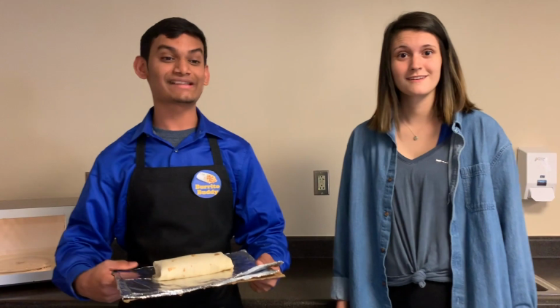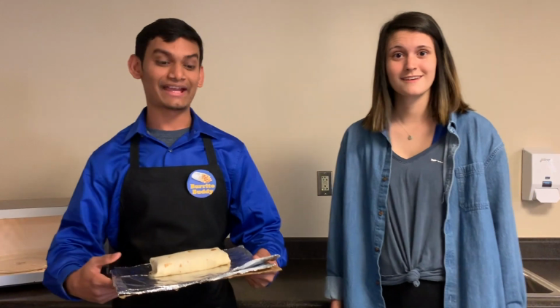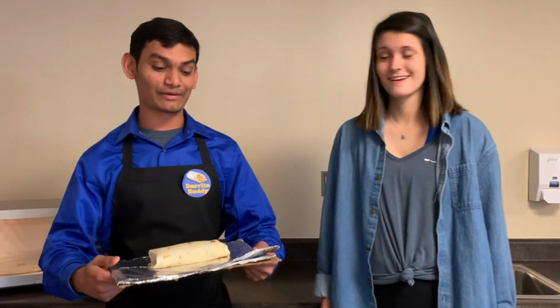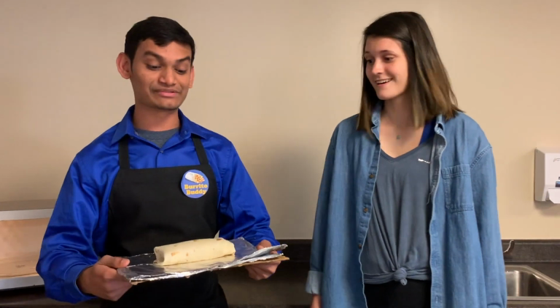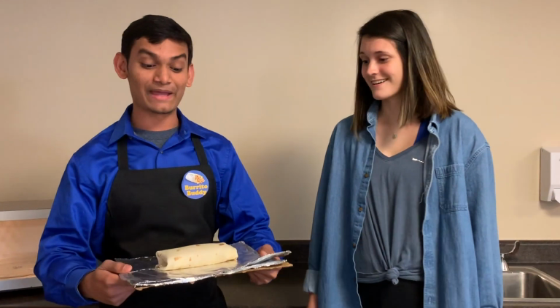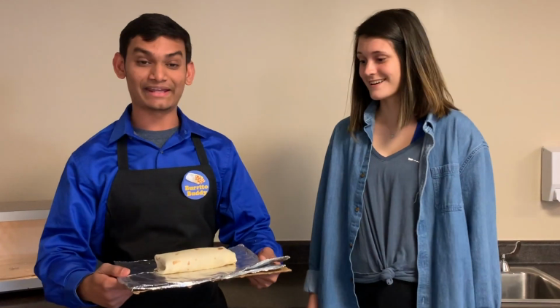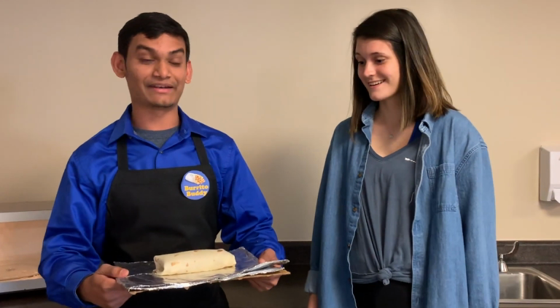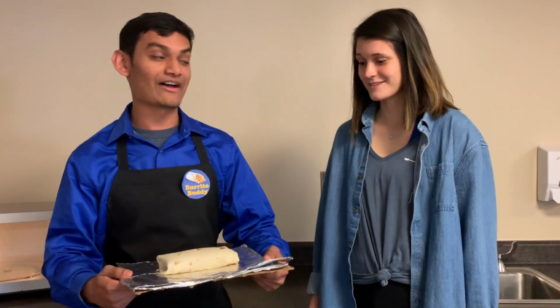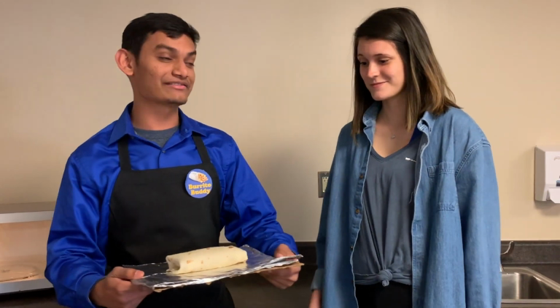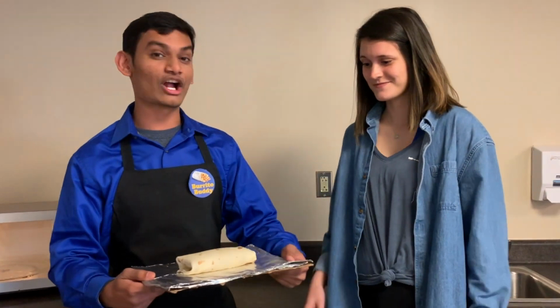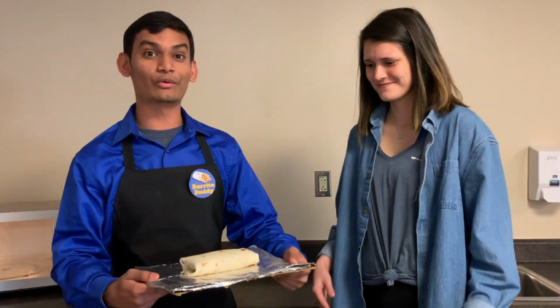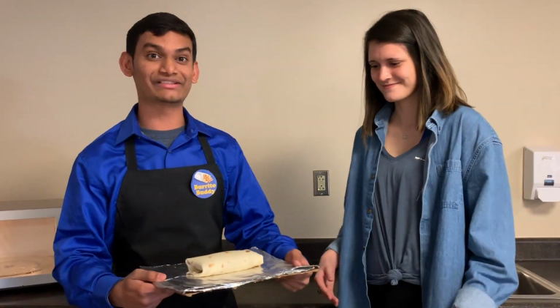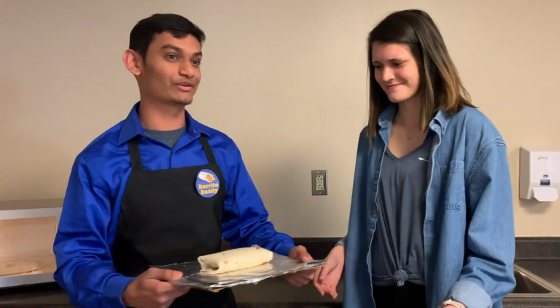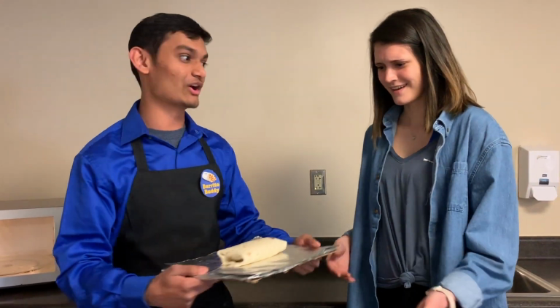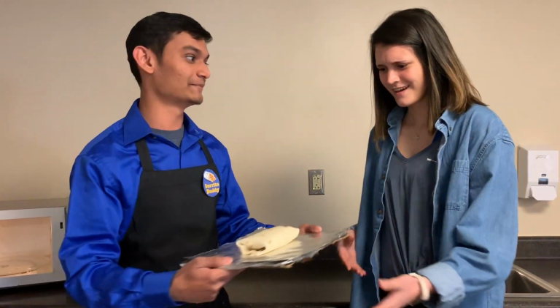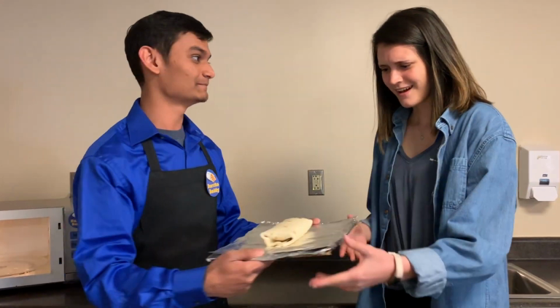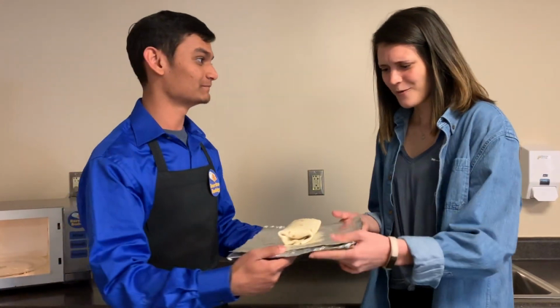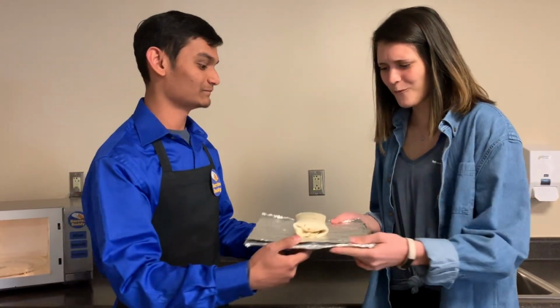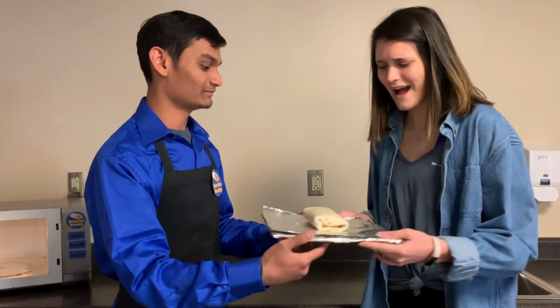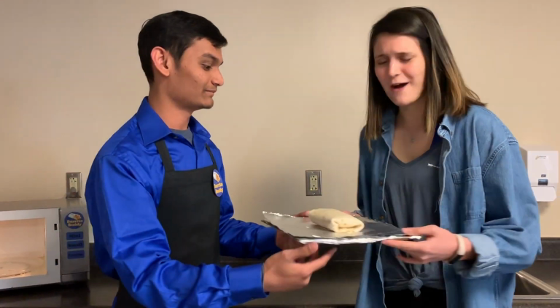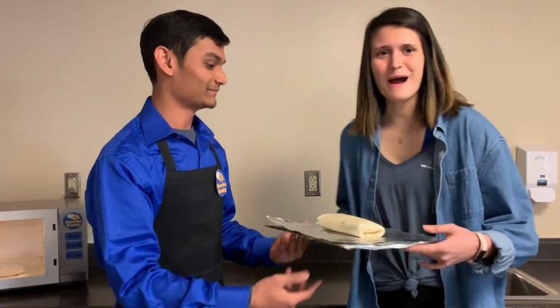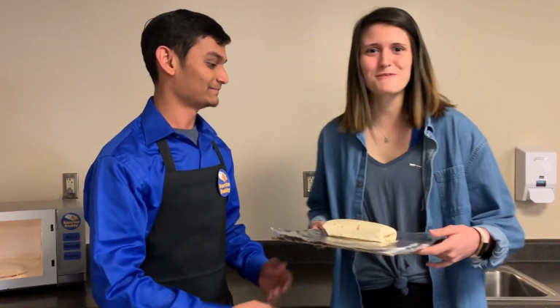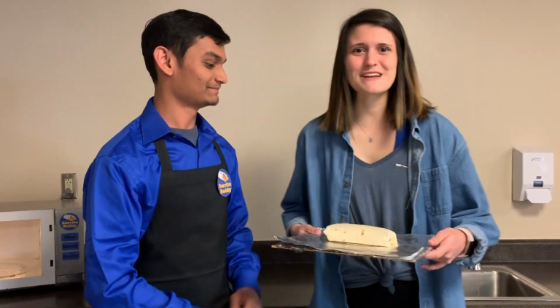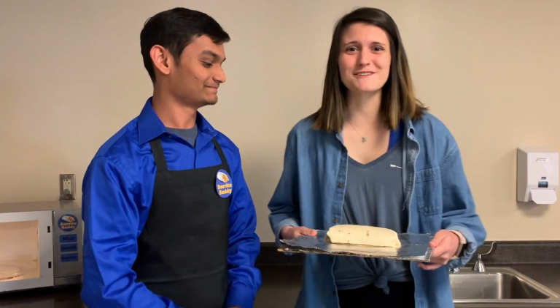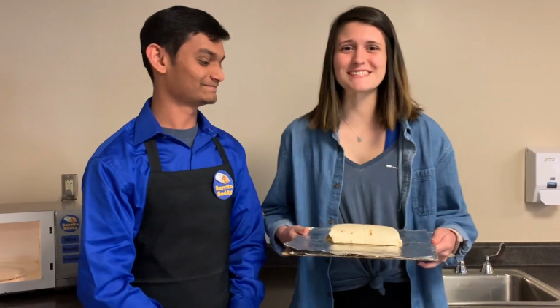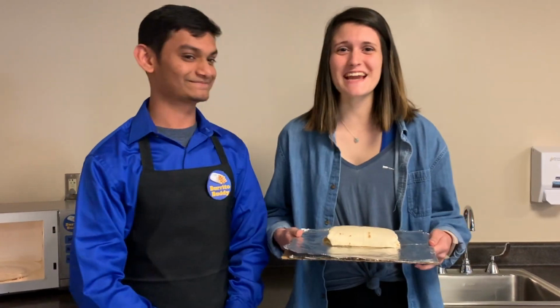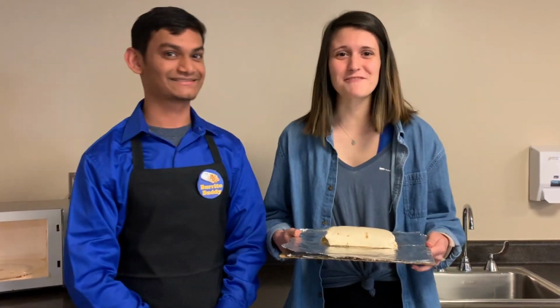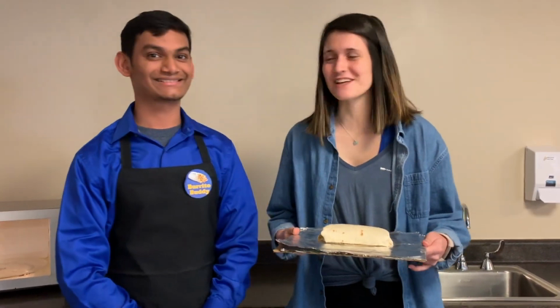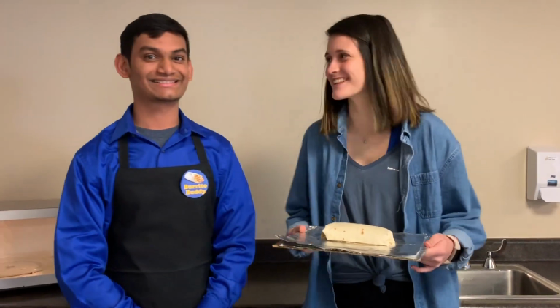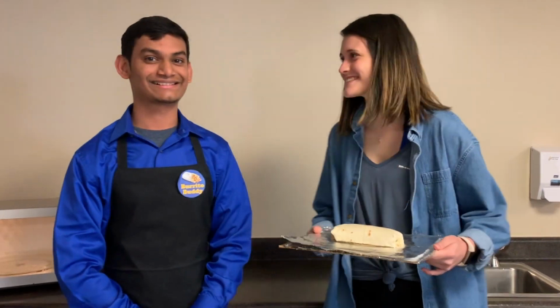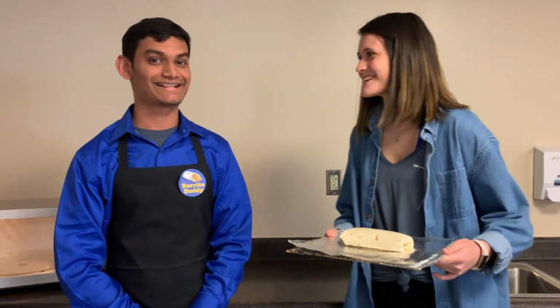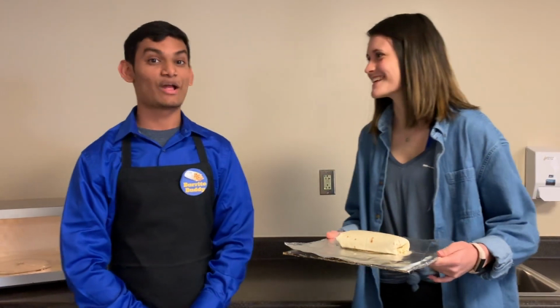It's like it was made in a five-star restaurant. Wow, my burritos never look this good.